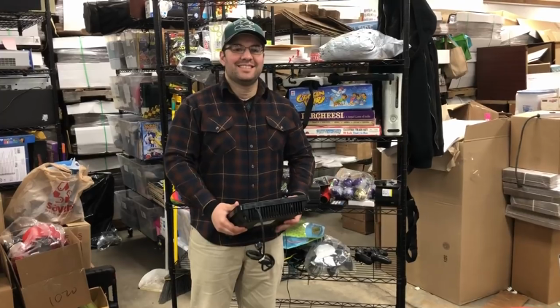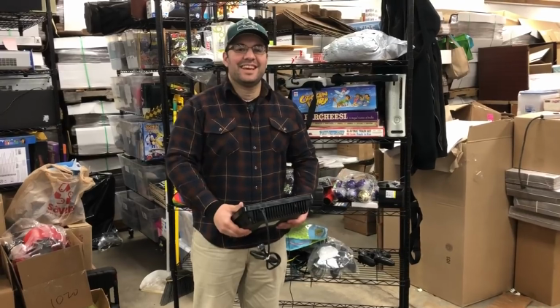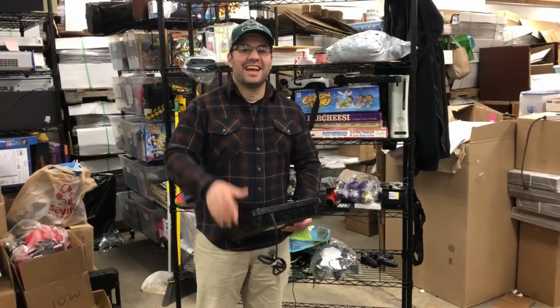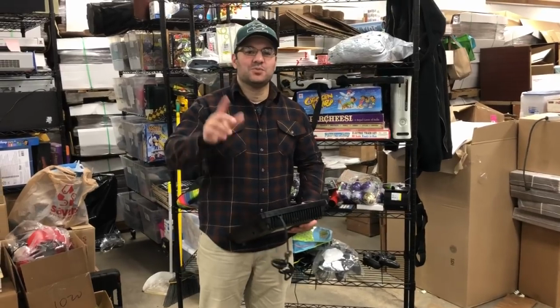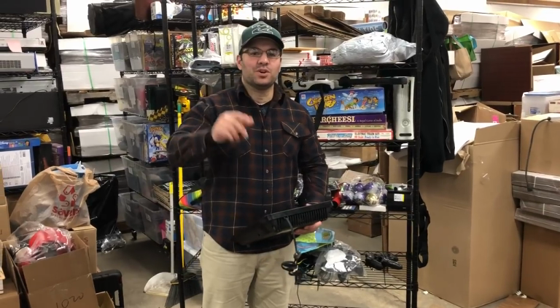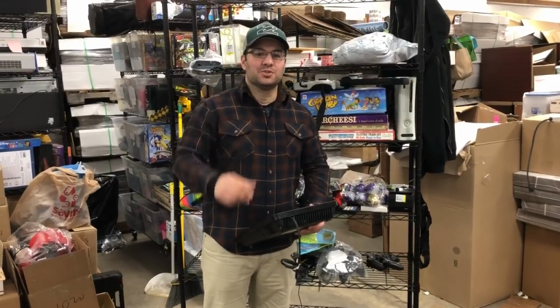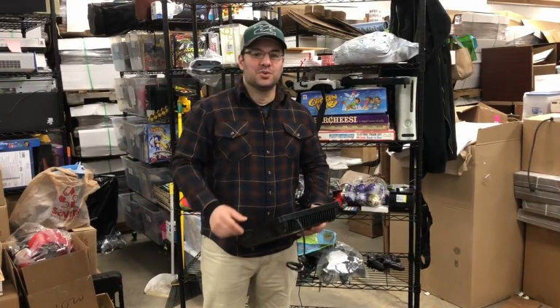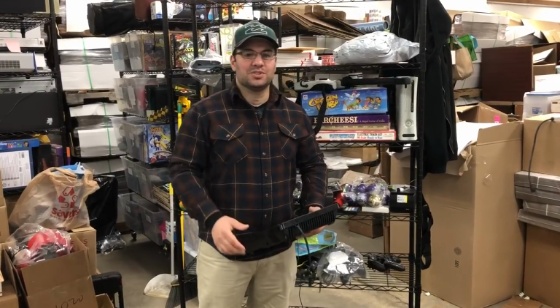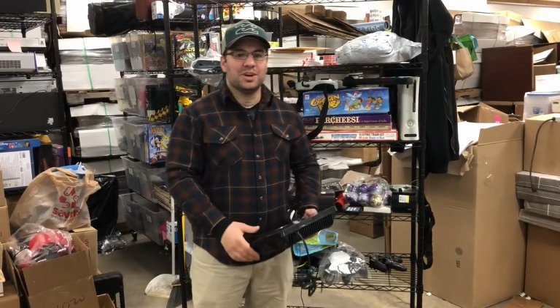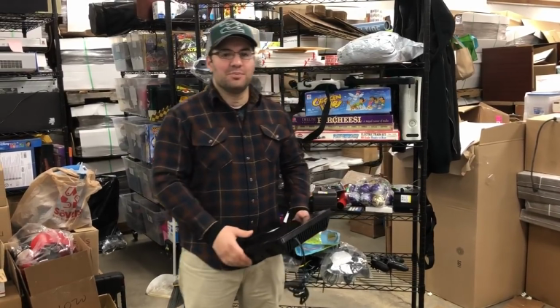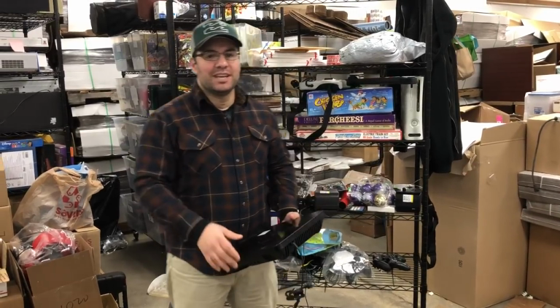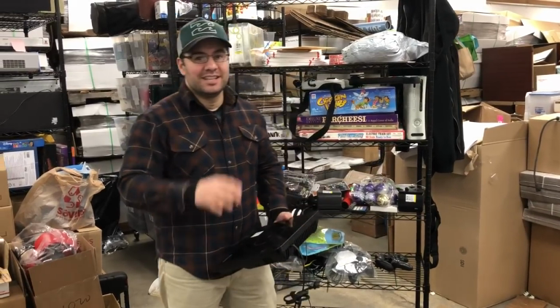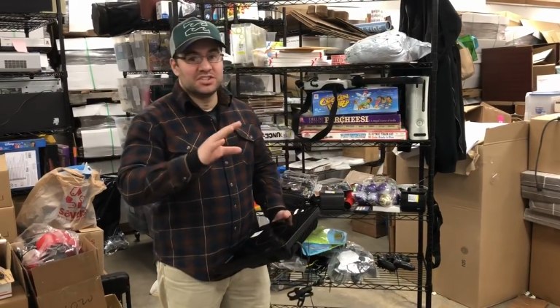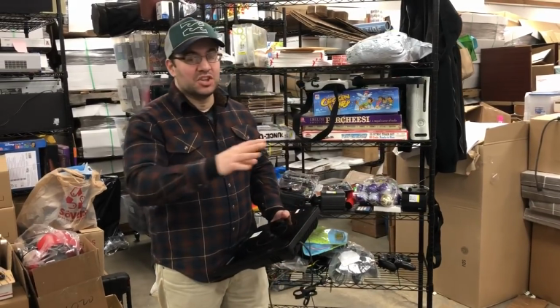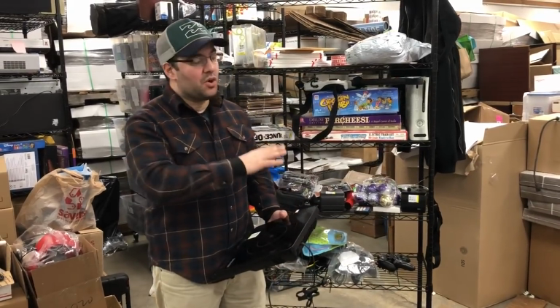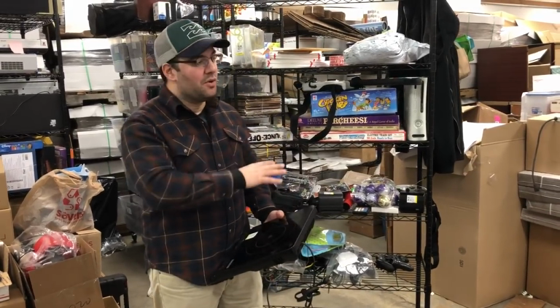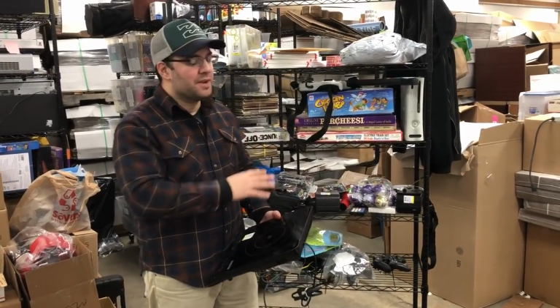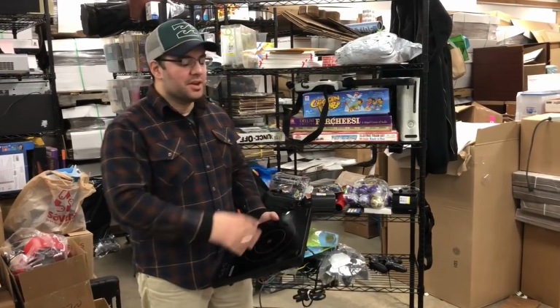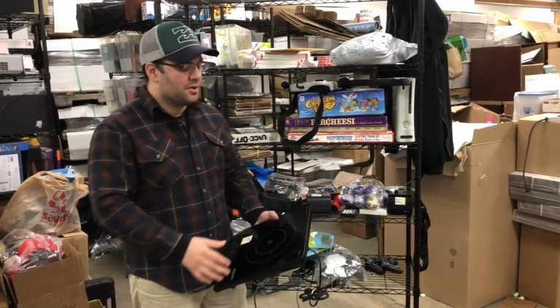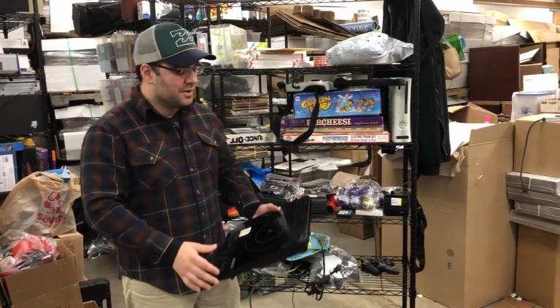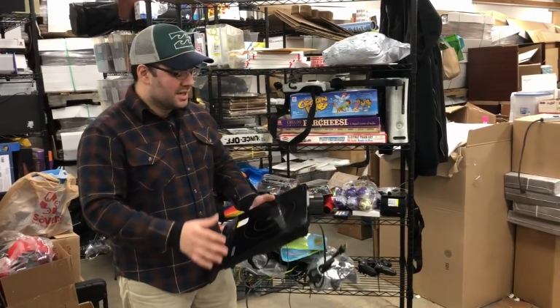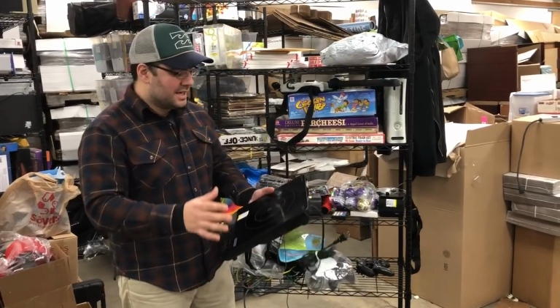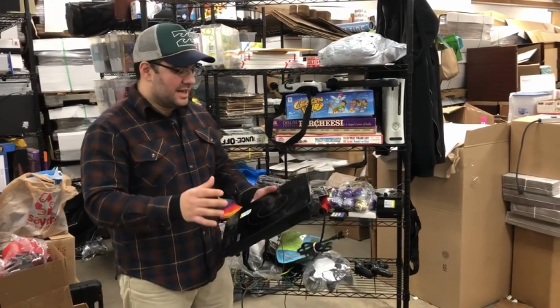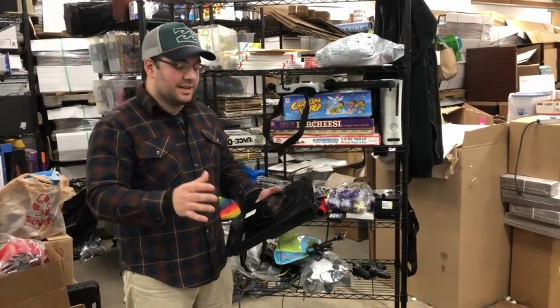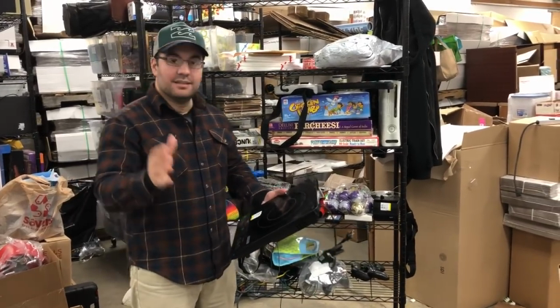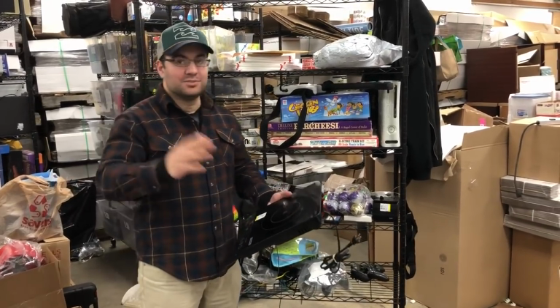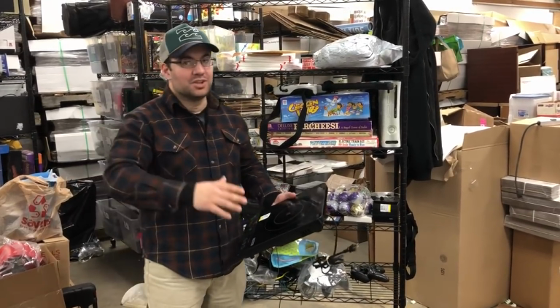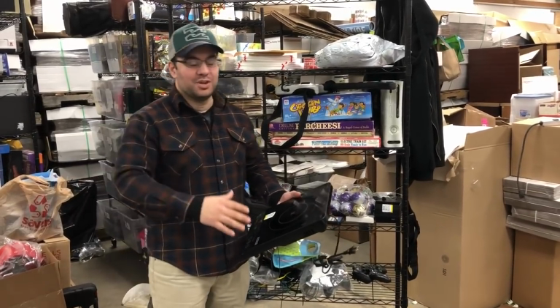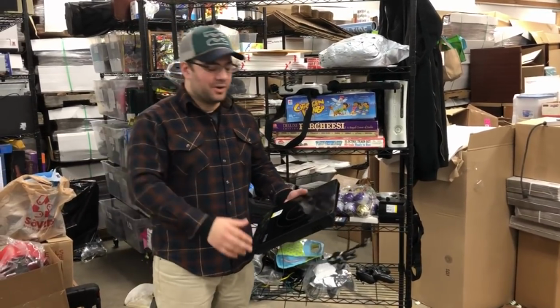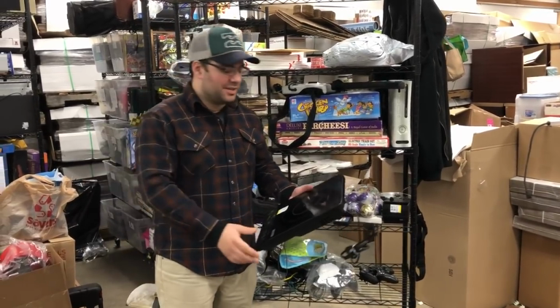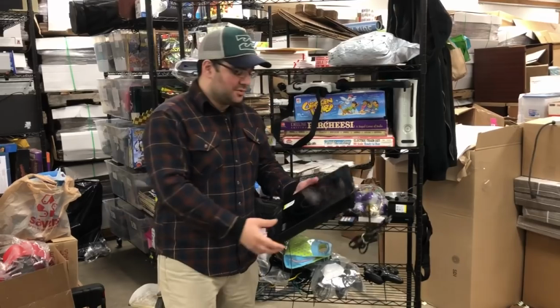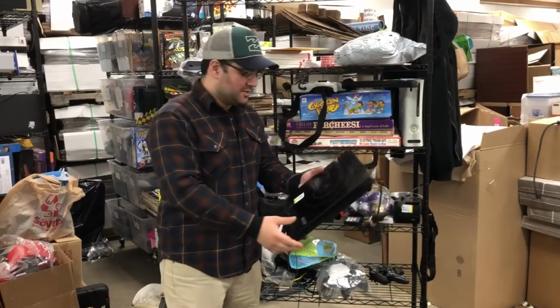Hey guys, welcome to Source It Up. This is another haul video. I'm just going to jump right into it.